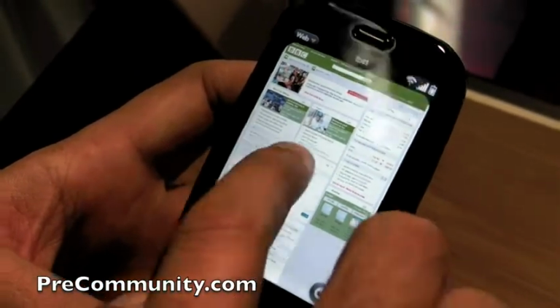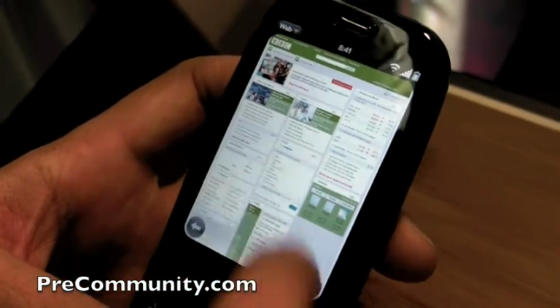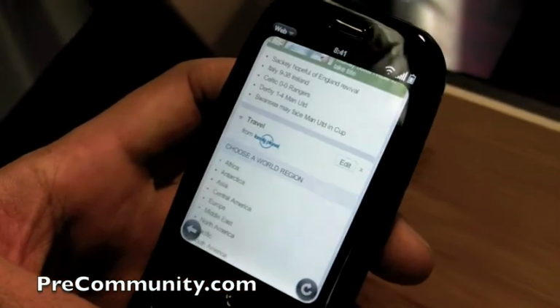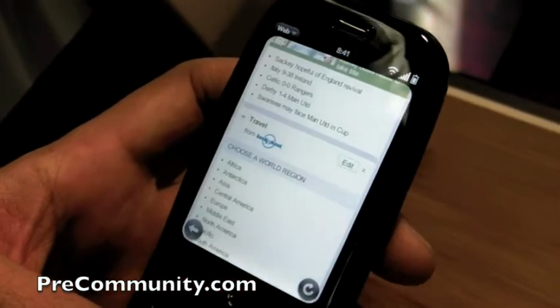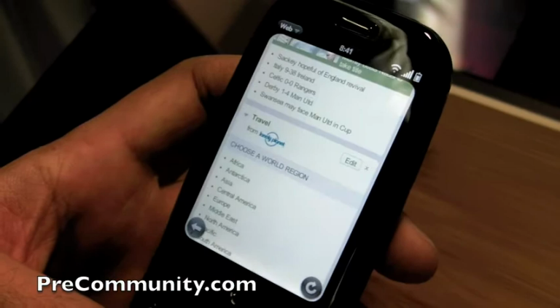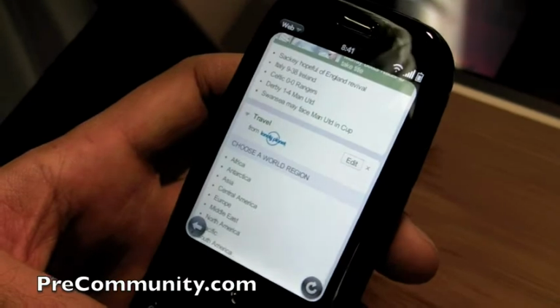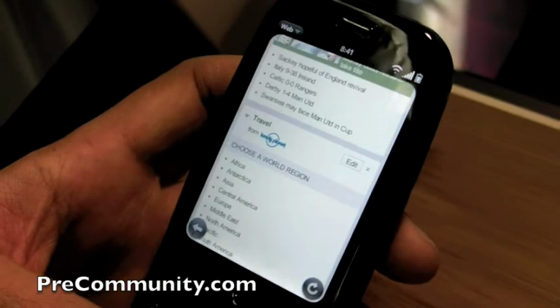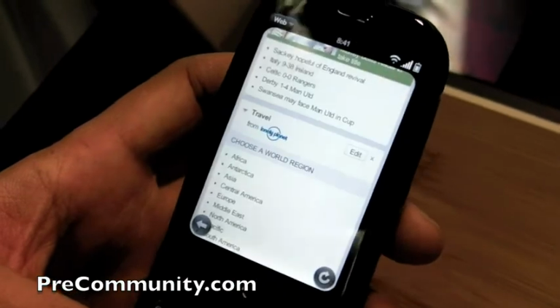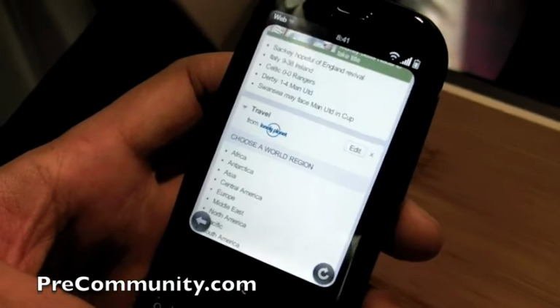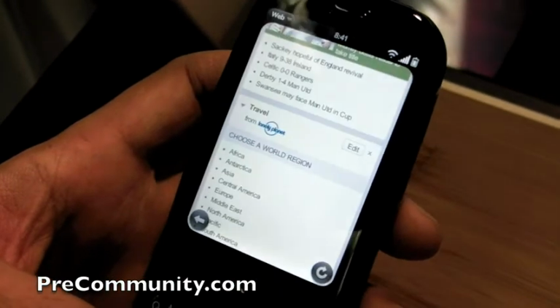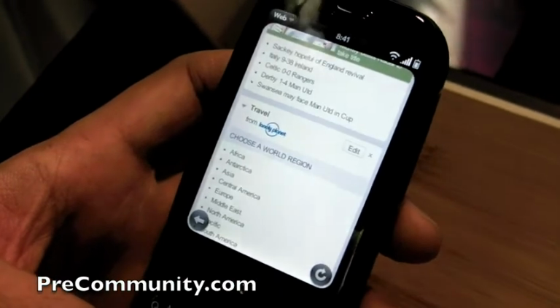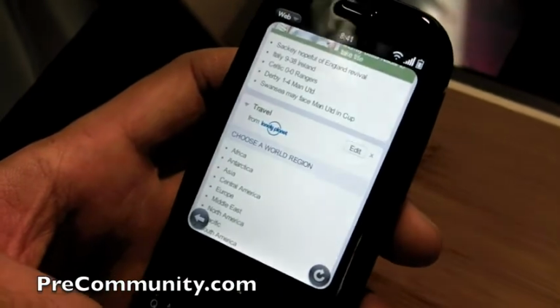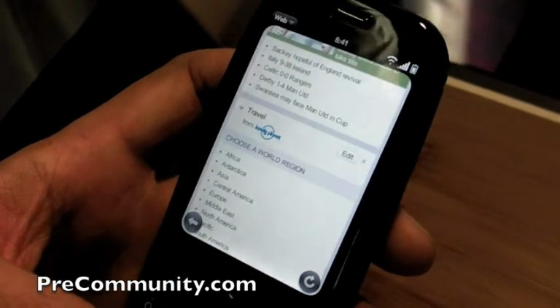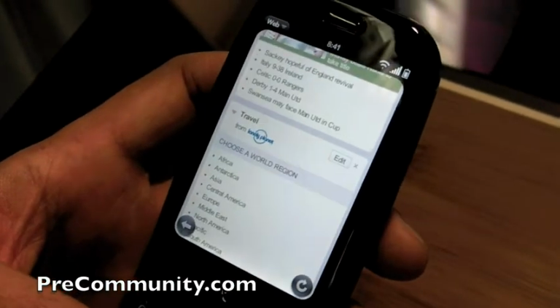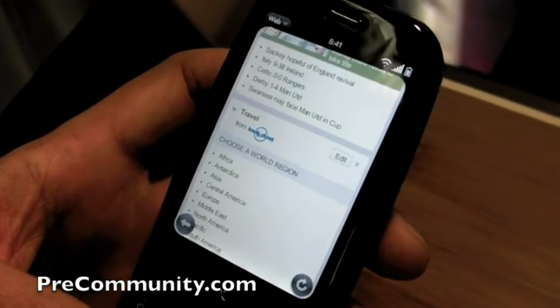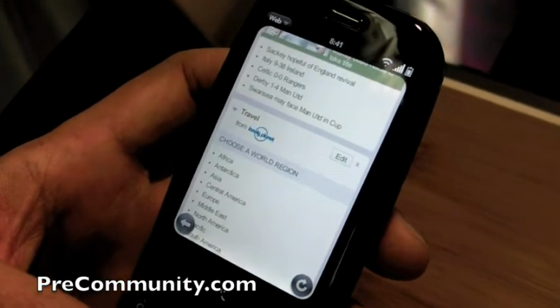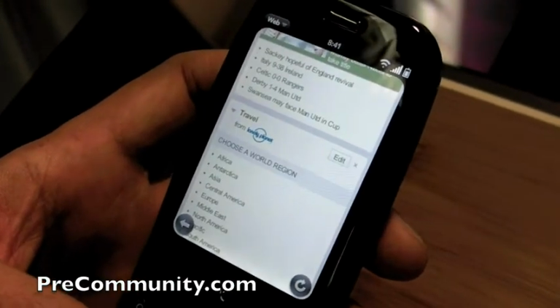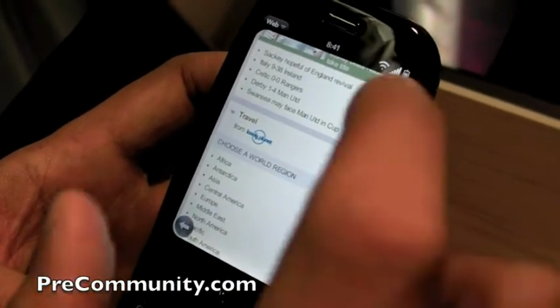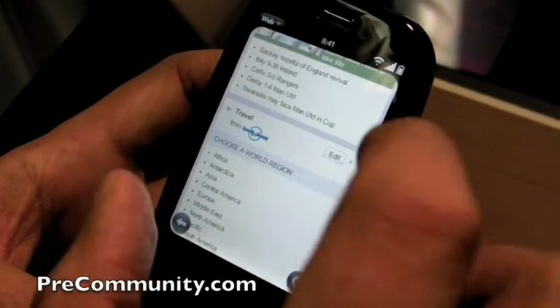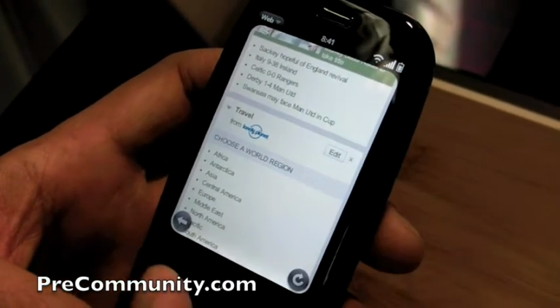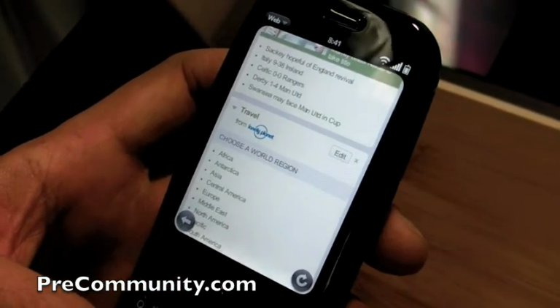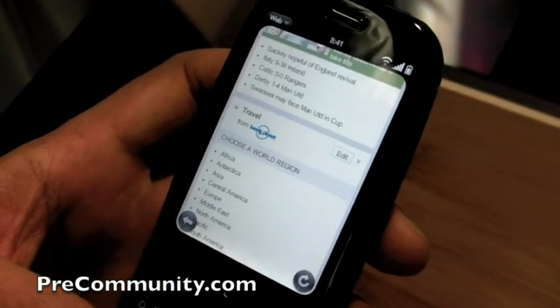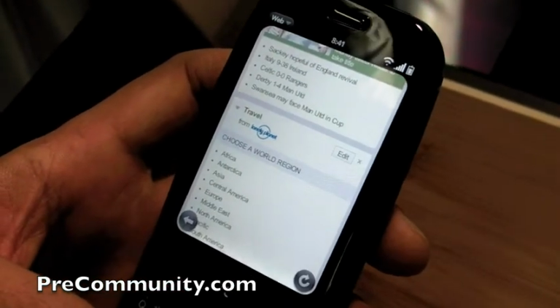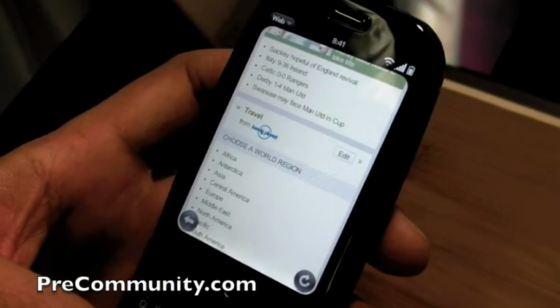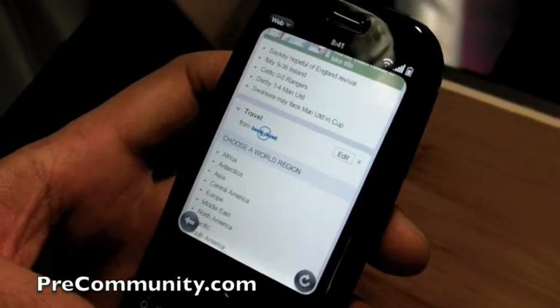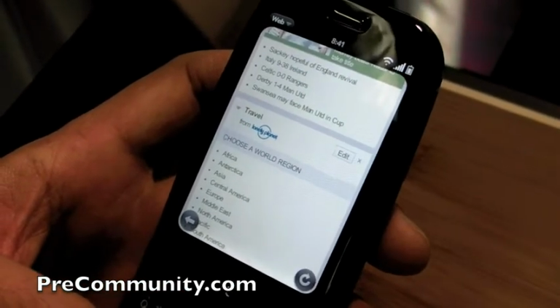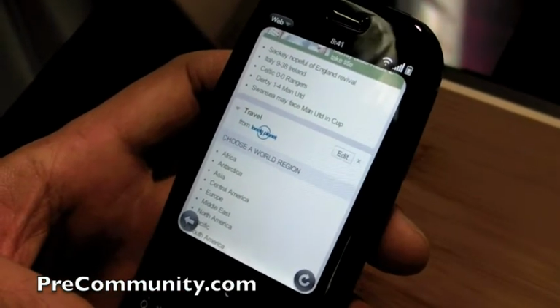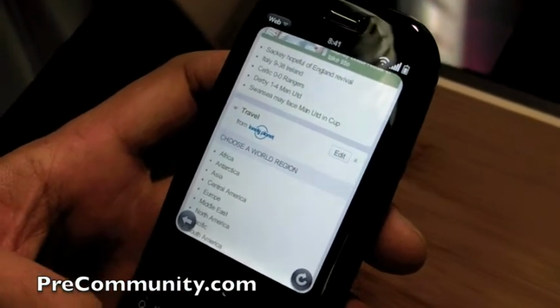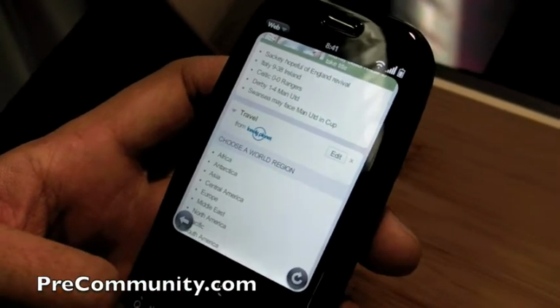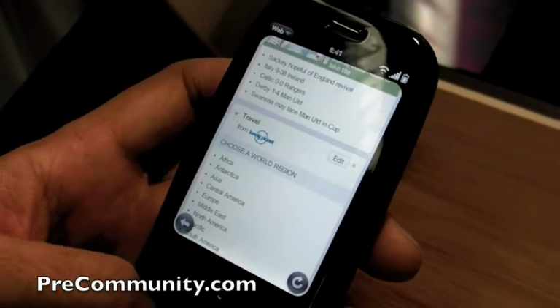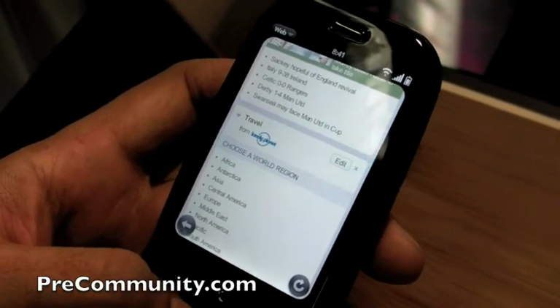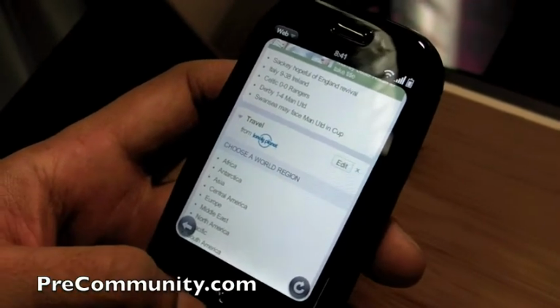You can double-tap to zoom in. This is called Smart Zoom. It actually formats to a specific column.